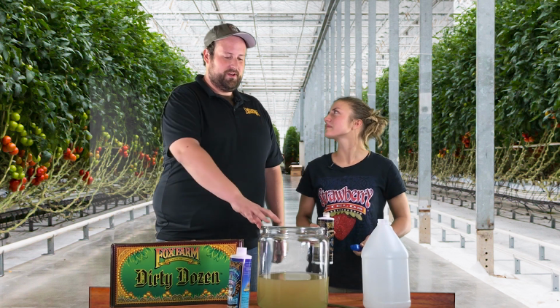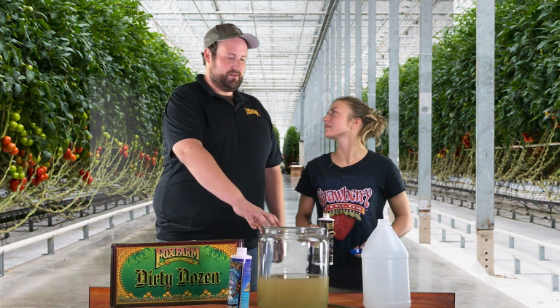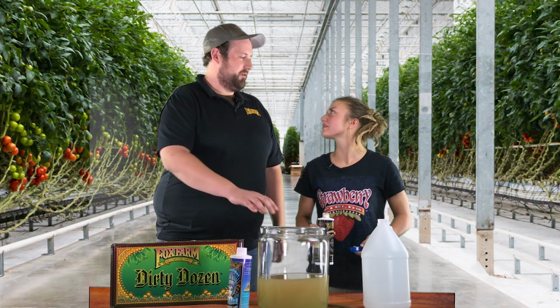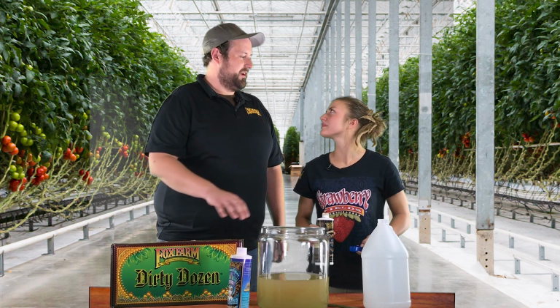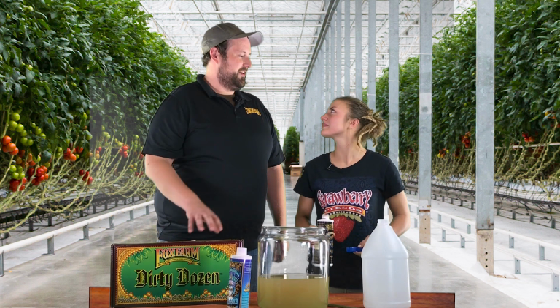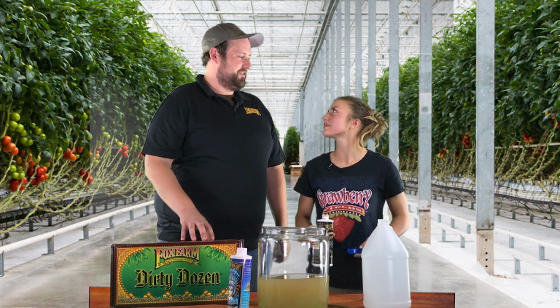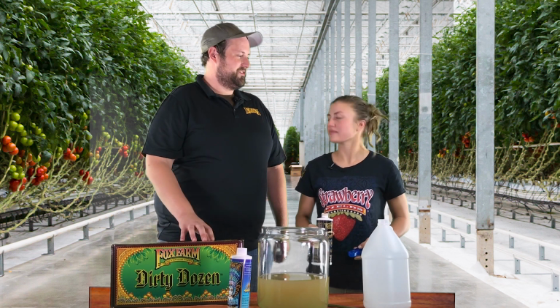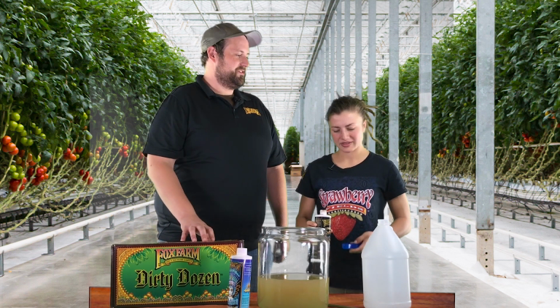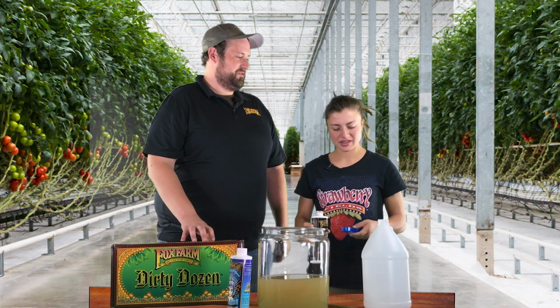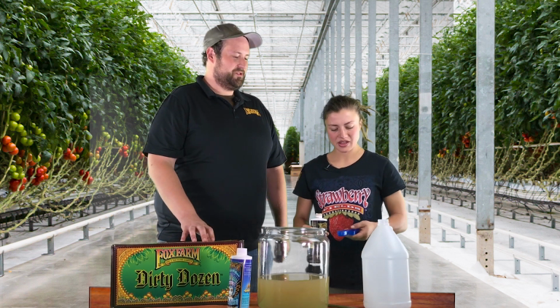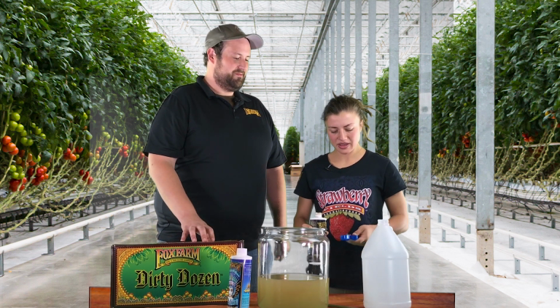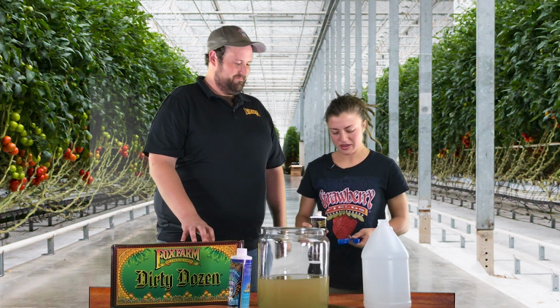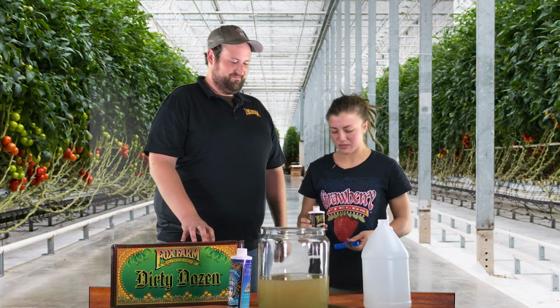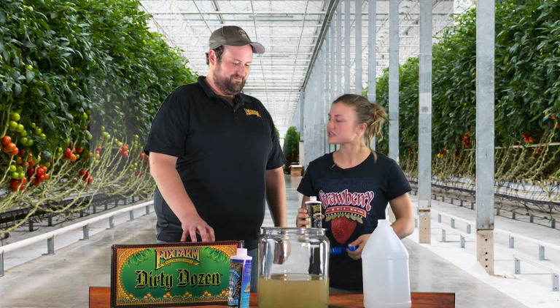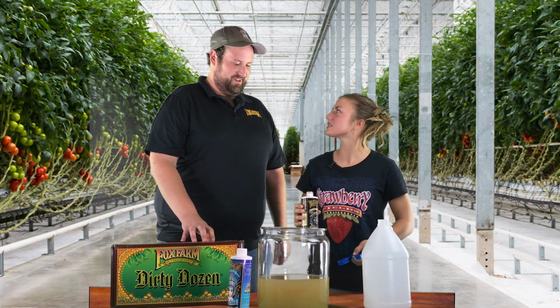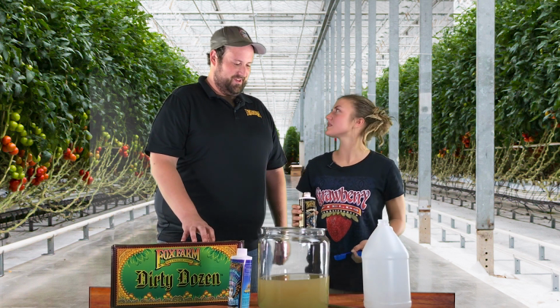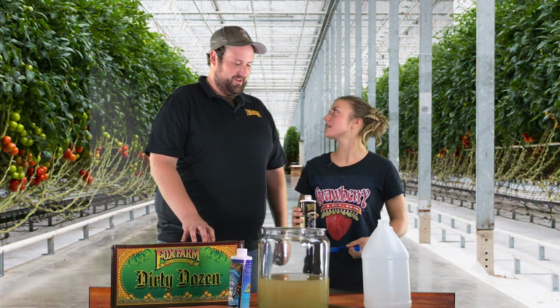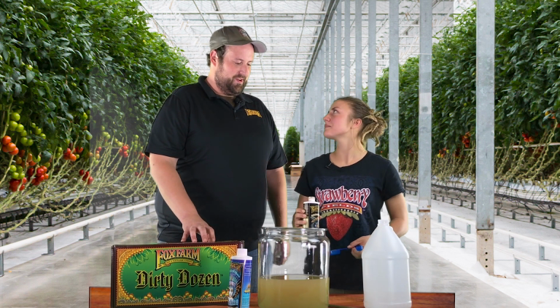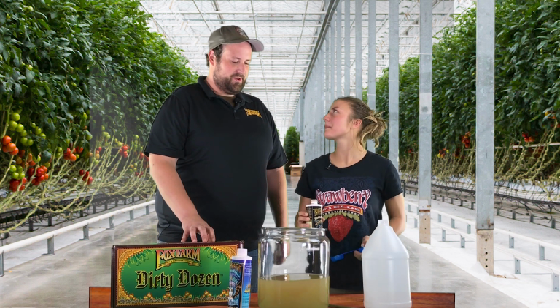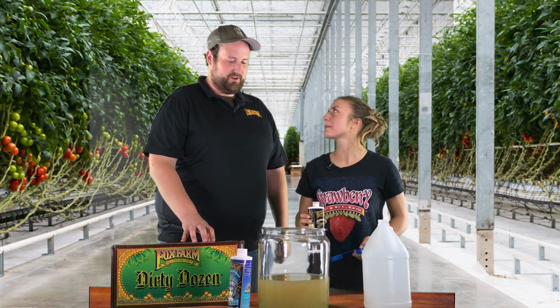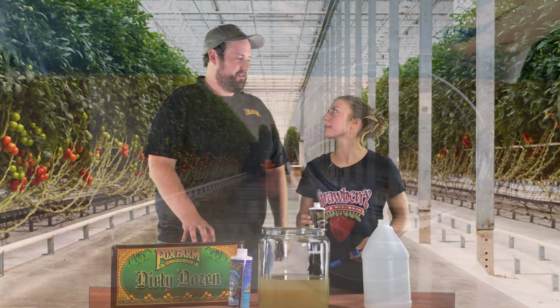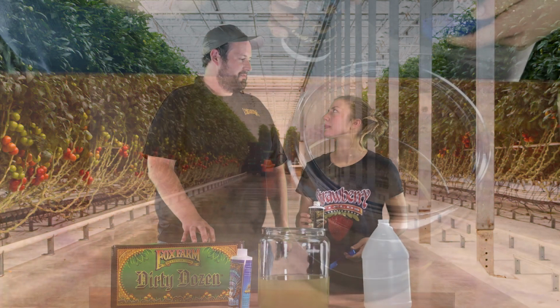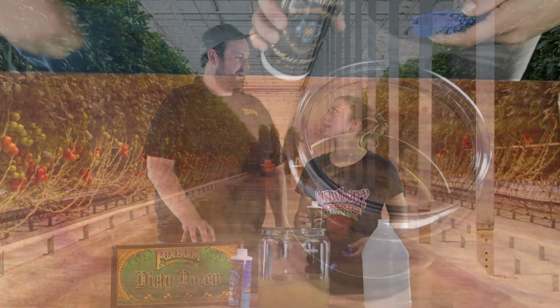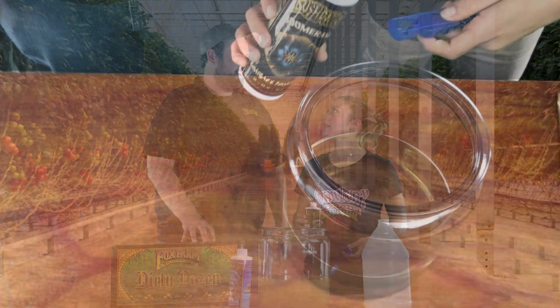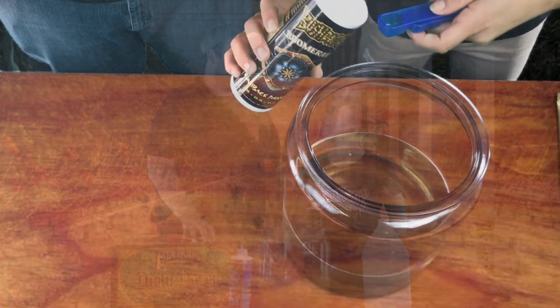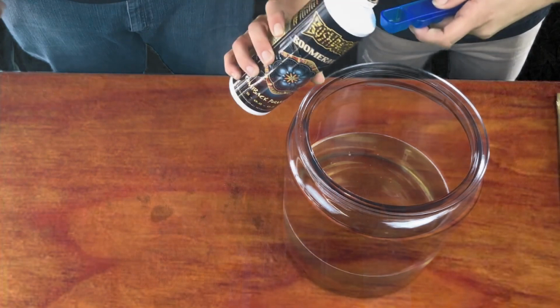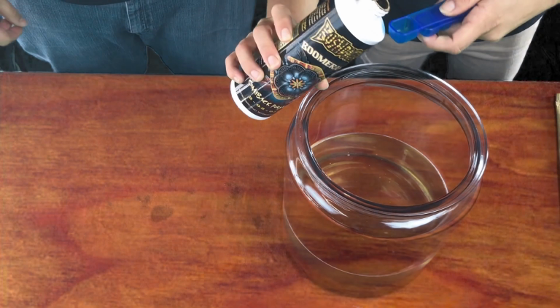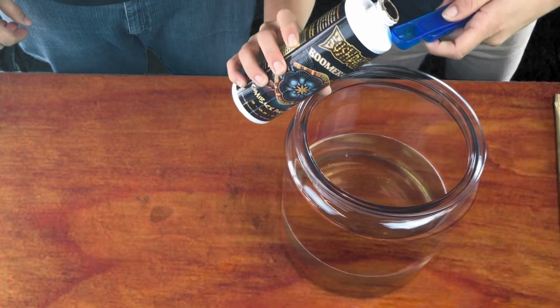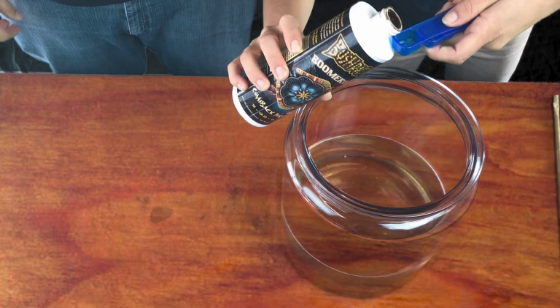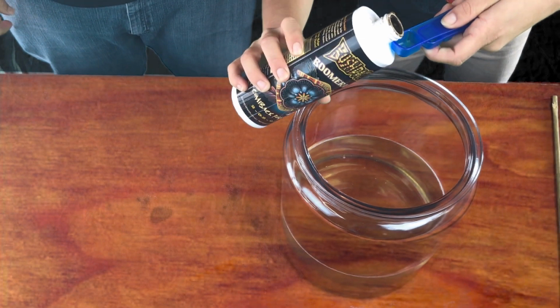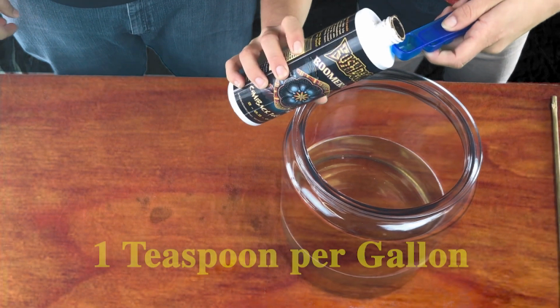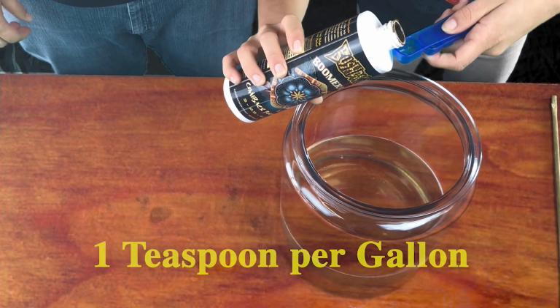Go ahead and add this to the solution. How much do I add? You're going to use one teaspoon per gallon.